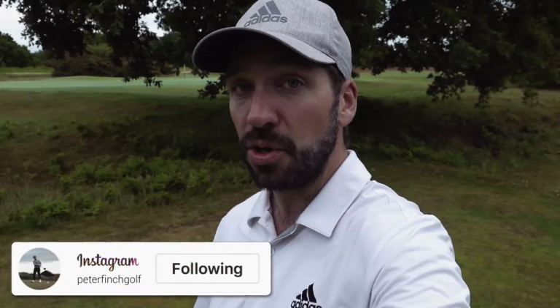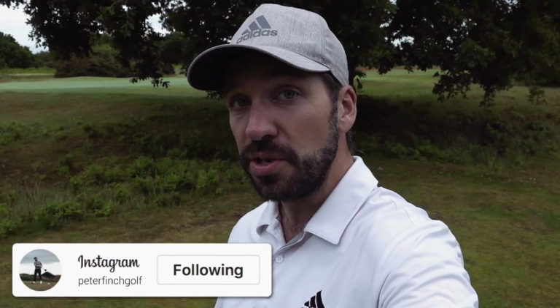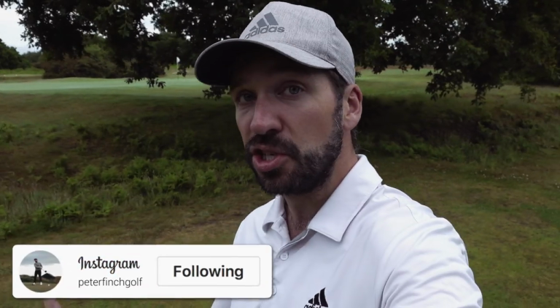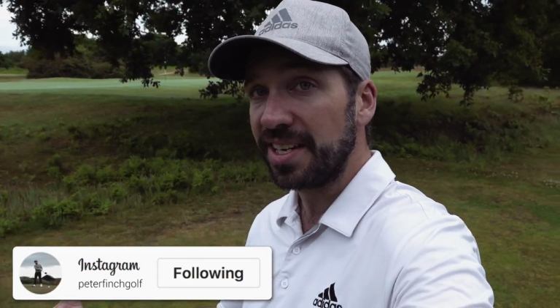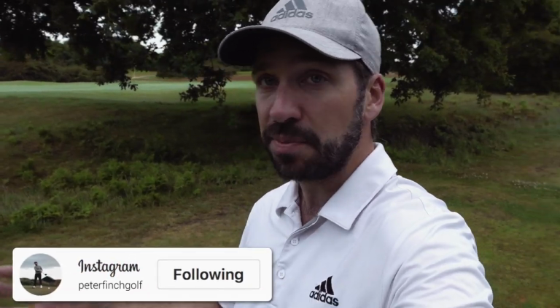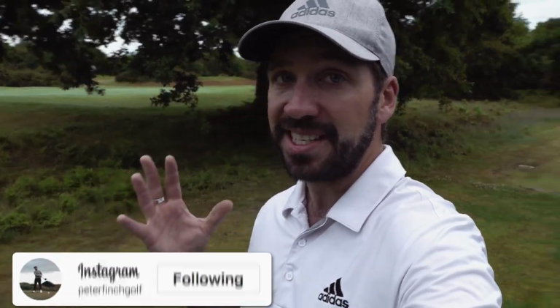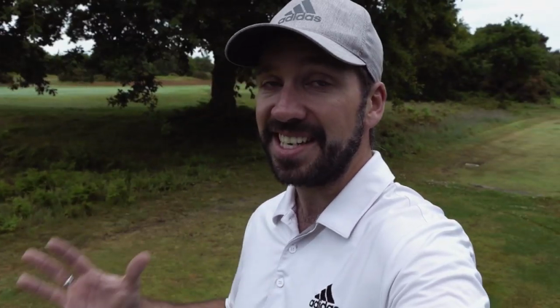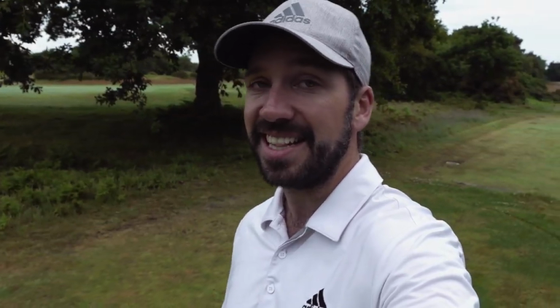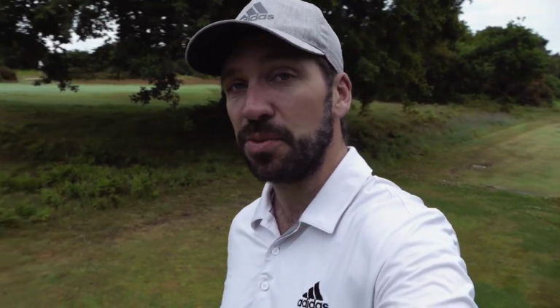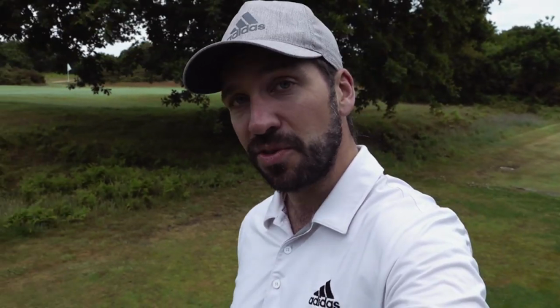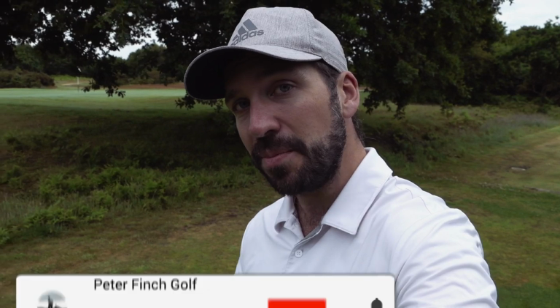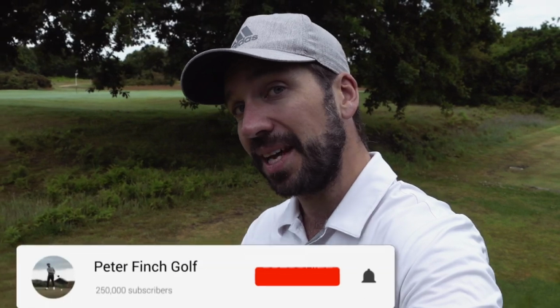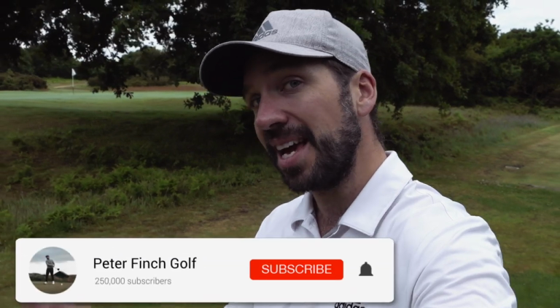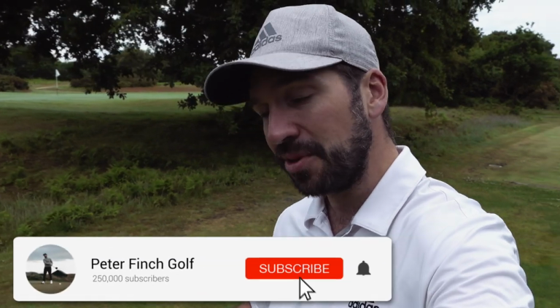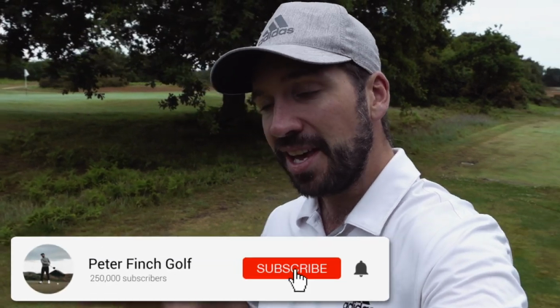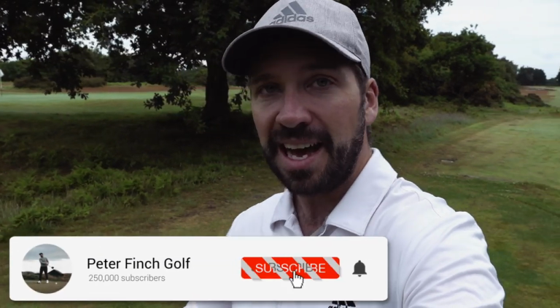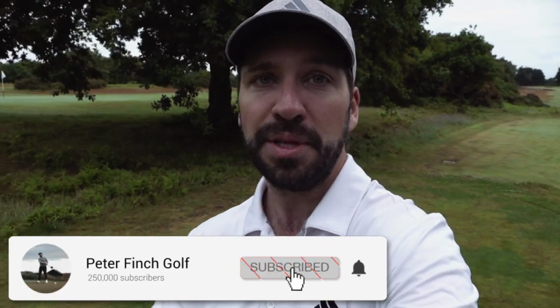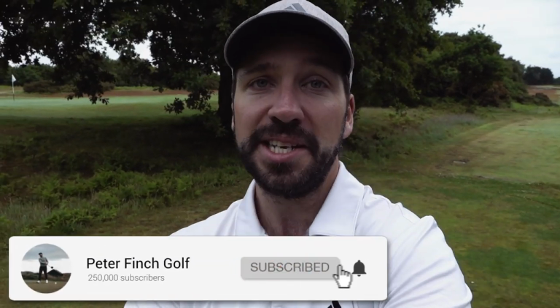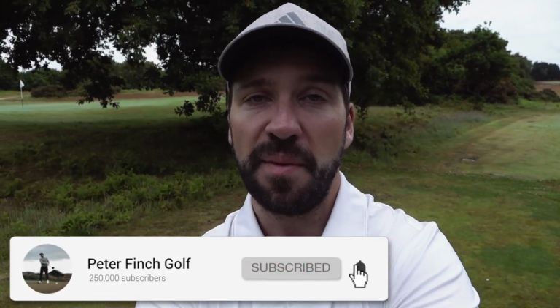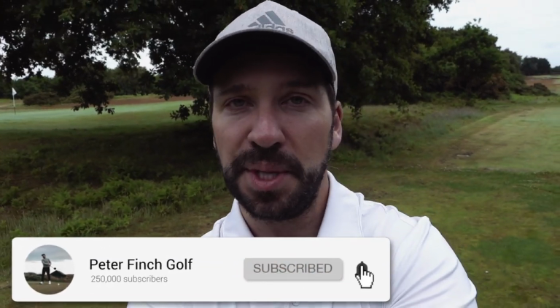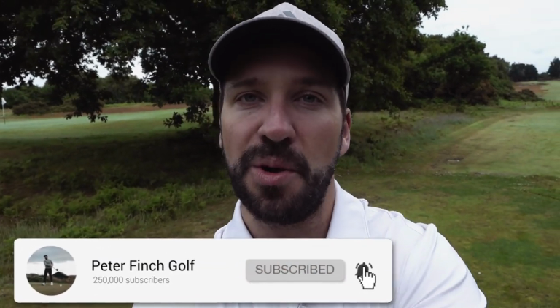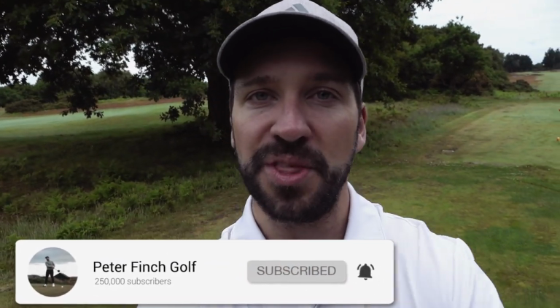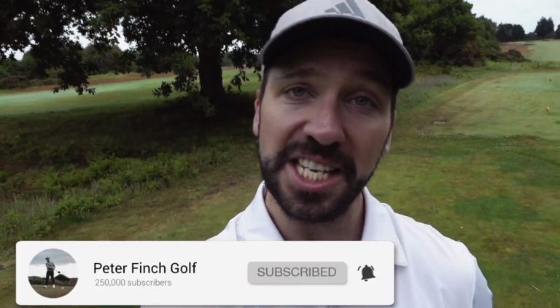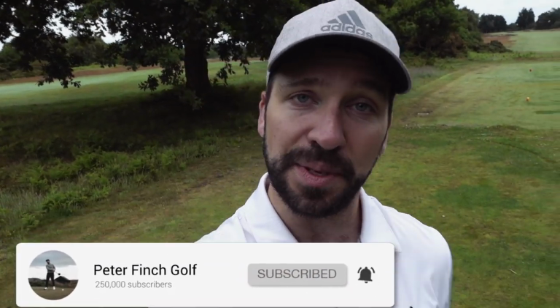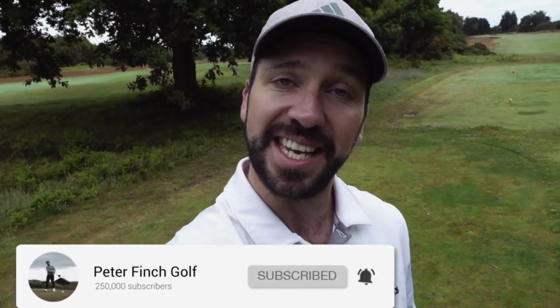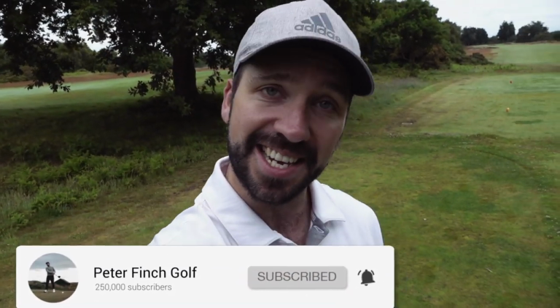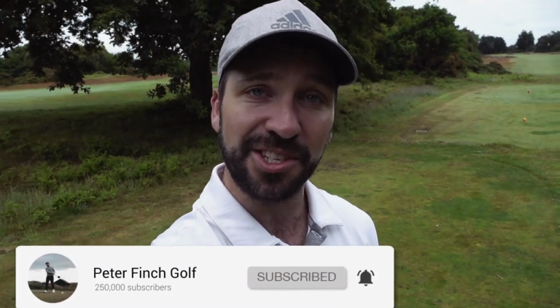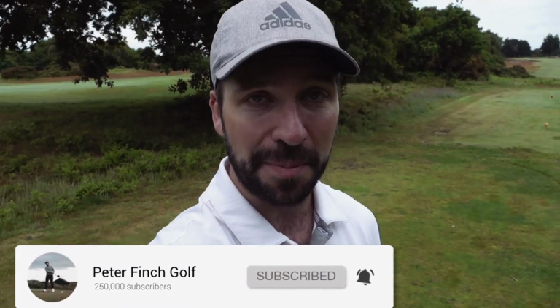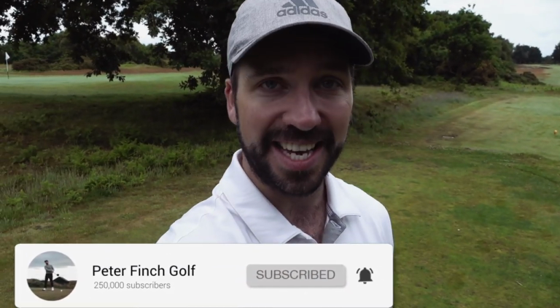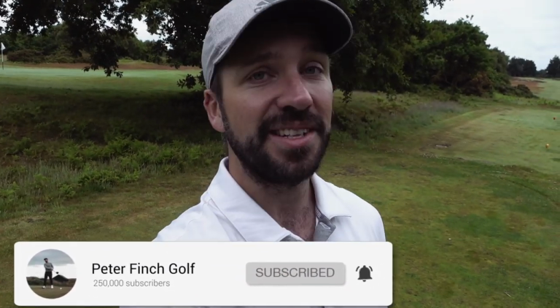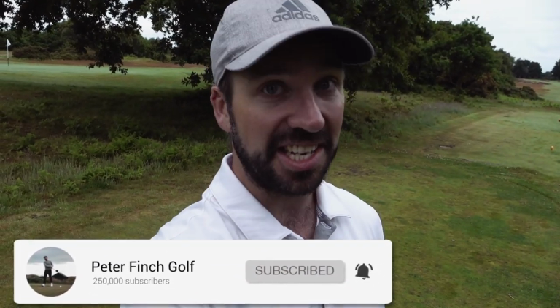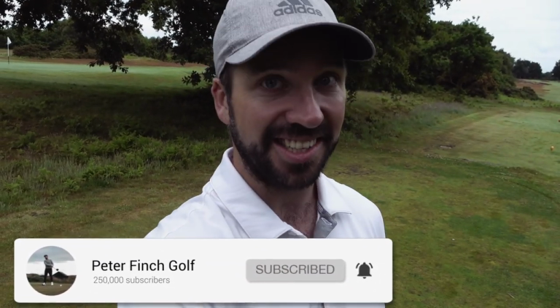If you are new to the channel, please consider hitting that subscribe button, that like button, and please comment below on this particular topic: distance.